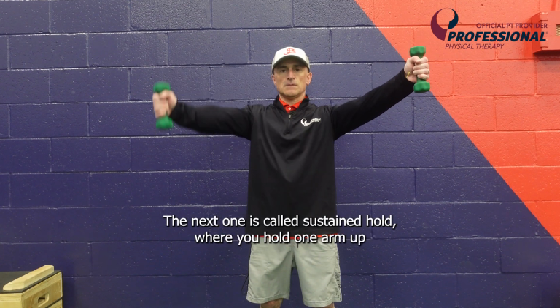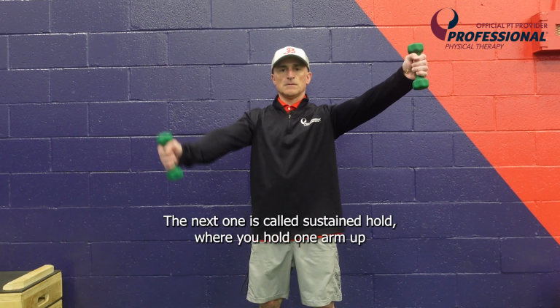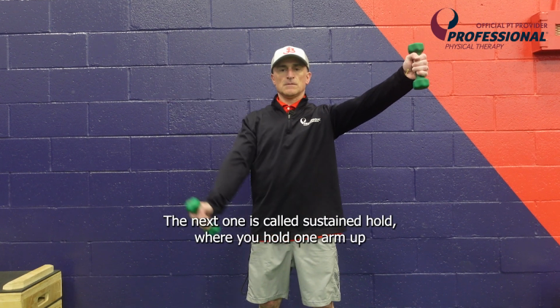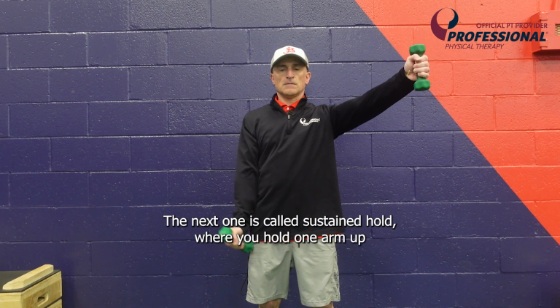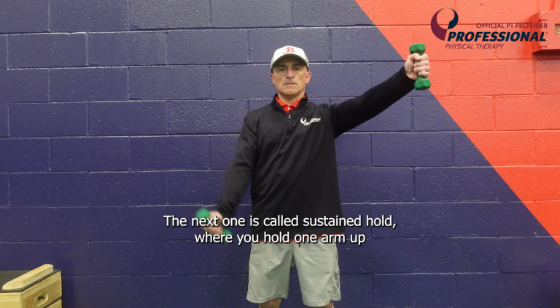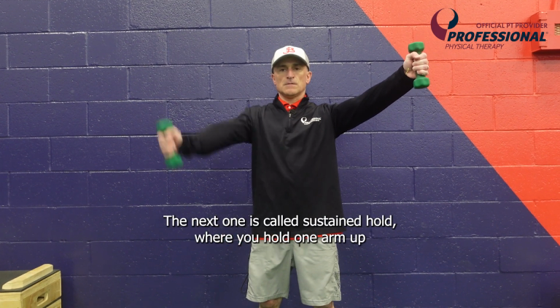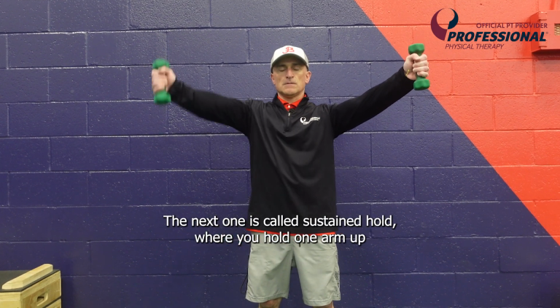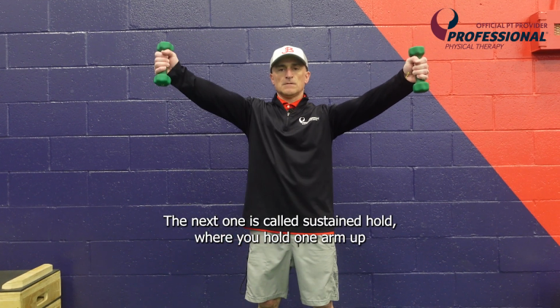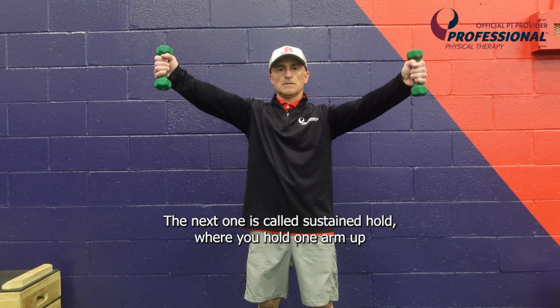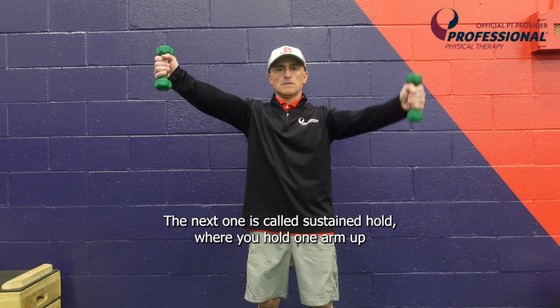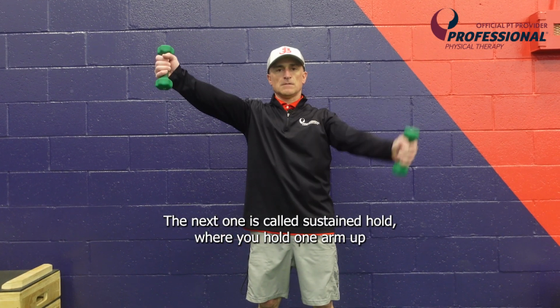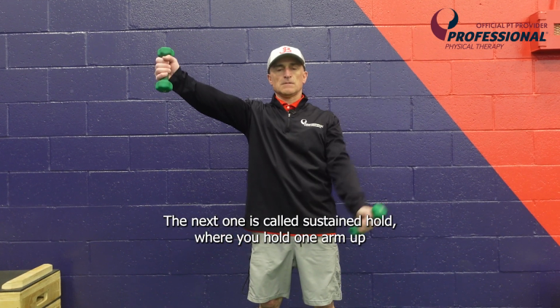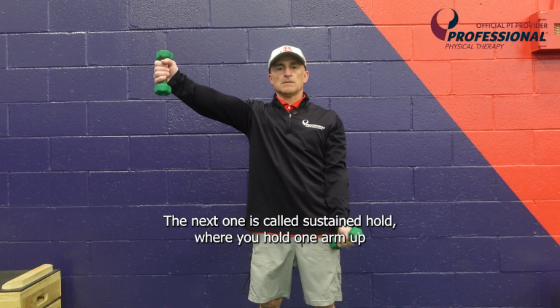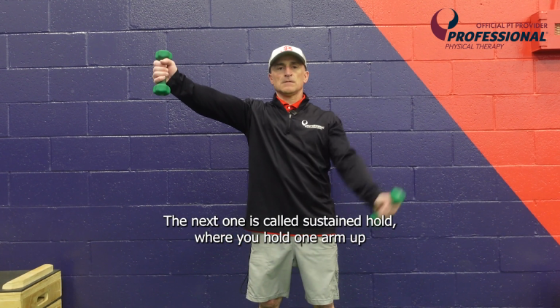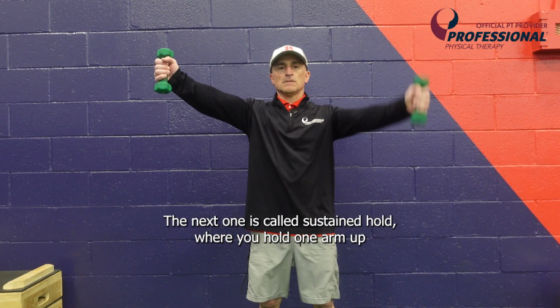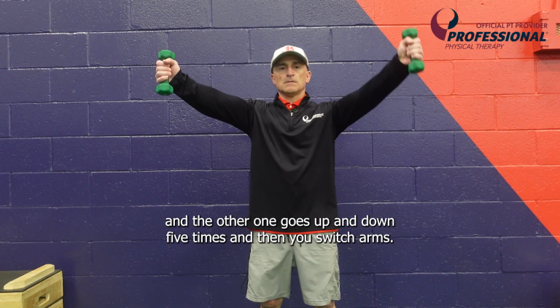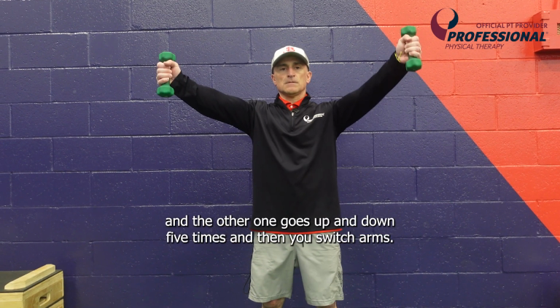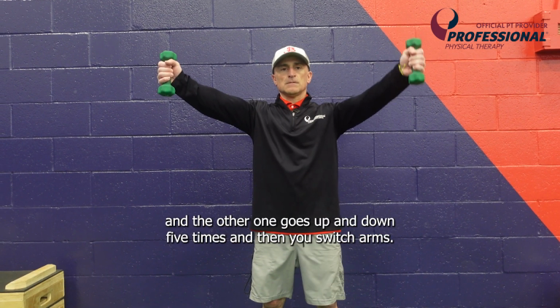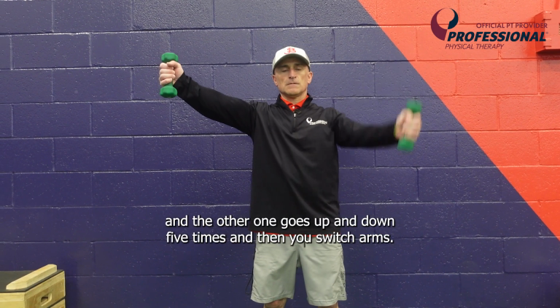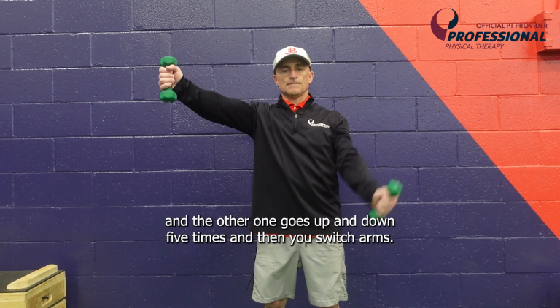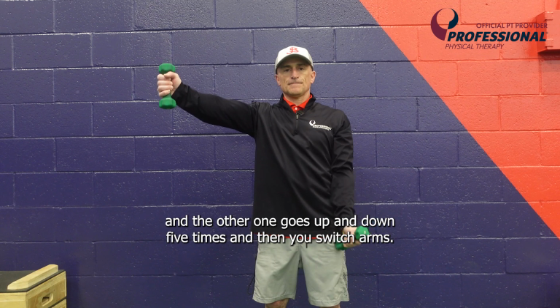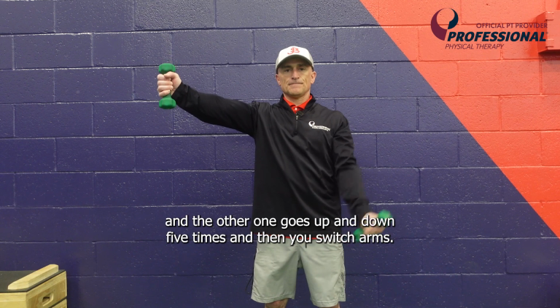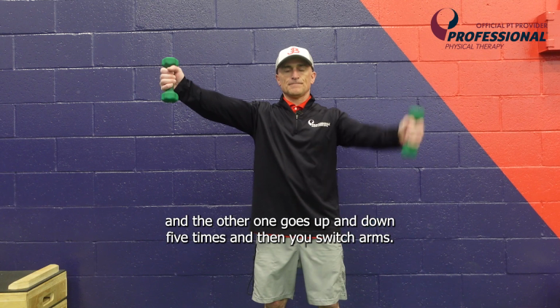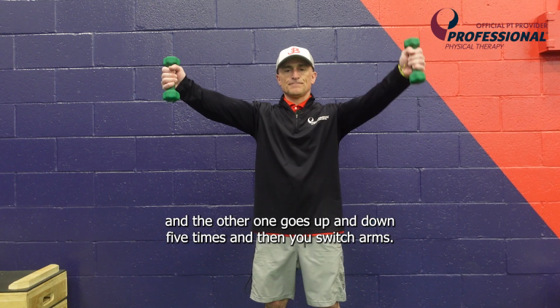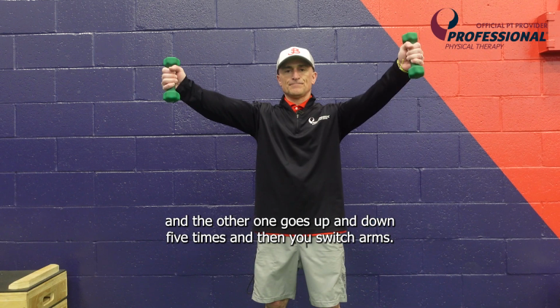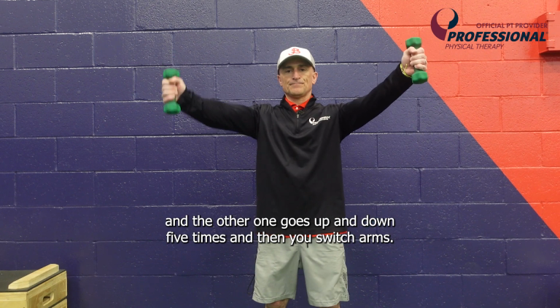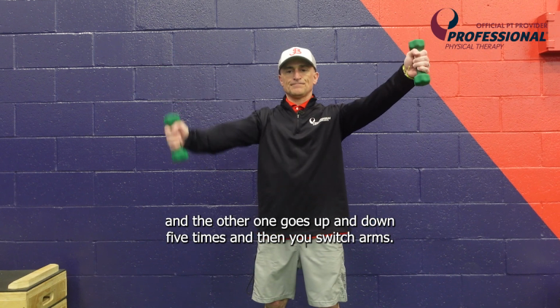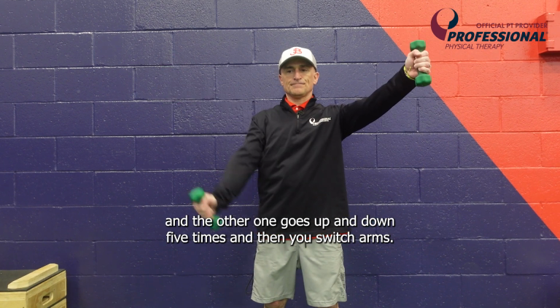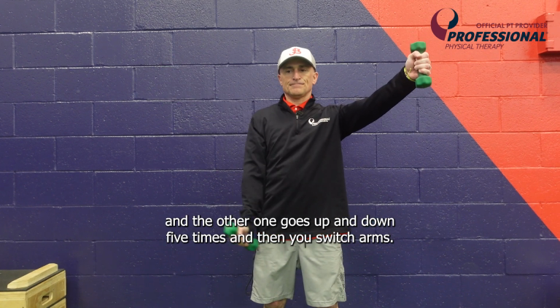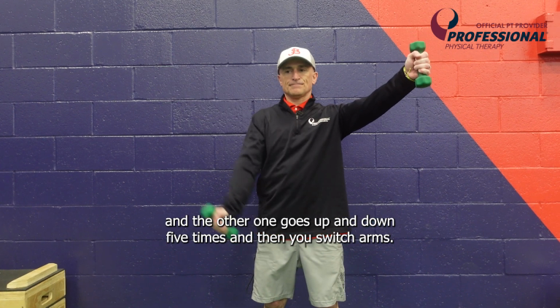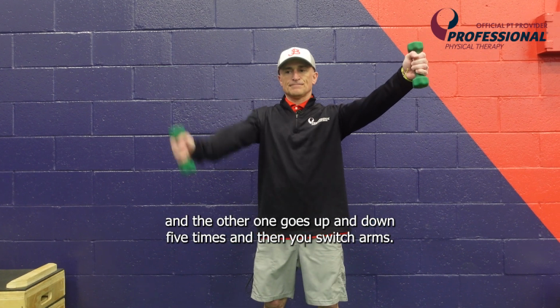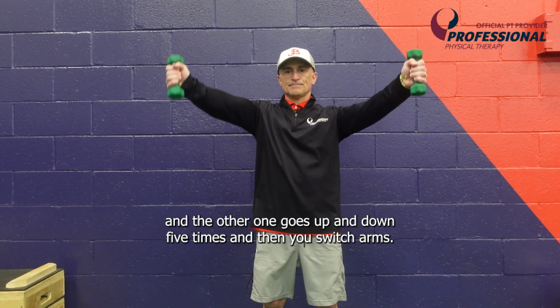The next one is called a sustained hold, where you hold one arm up and the other one goes up and down five times, and then you switch arms.